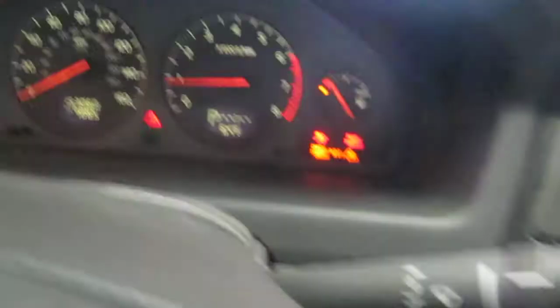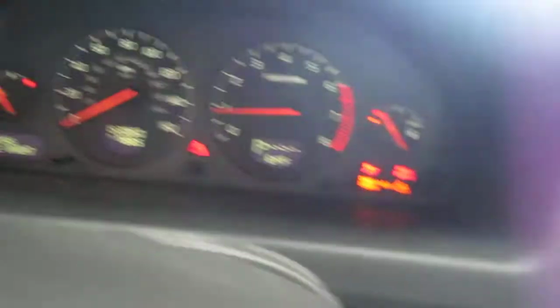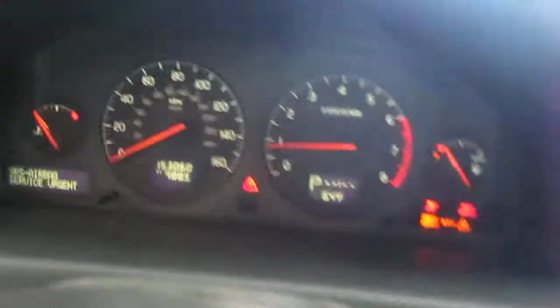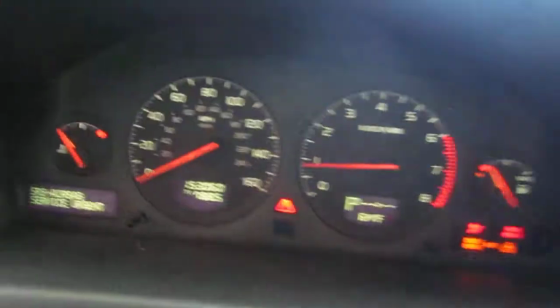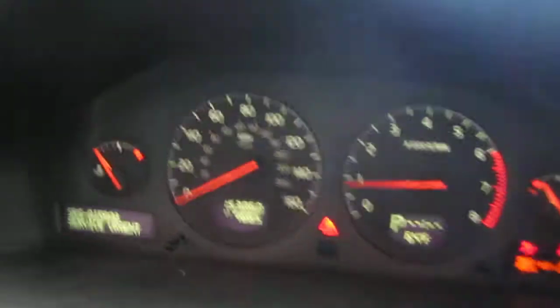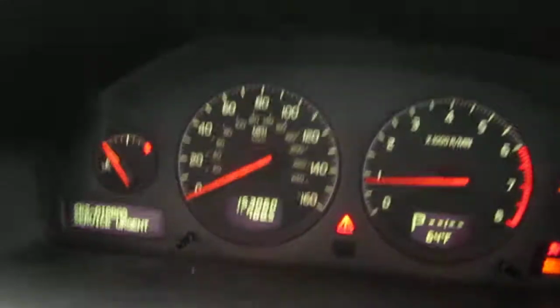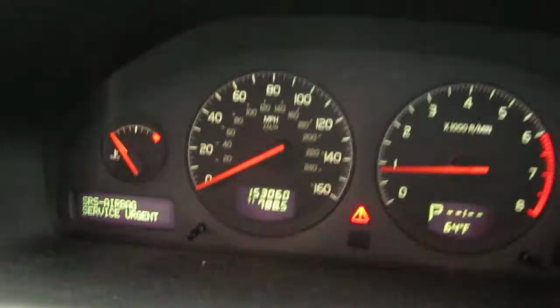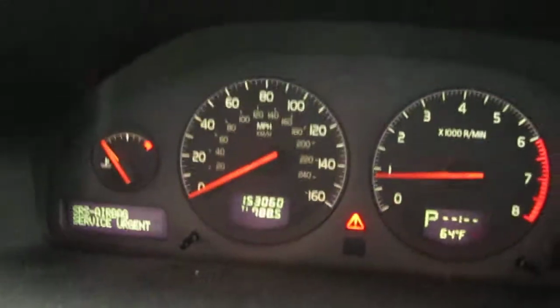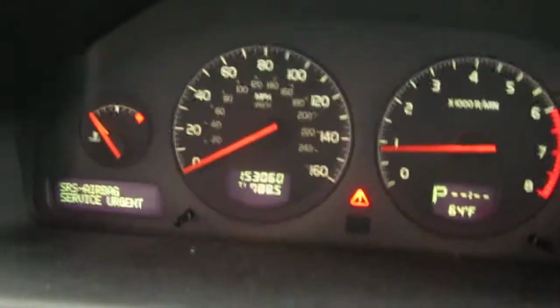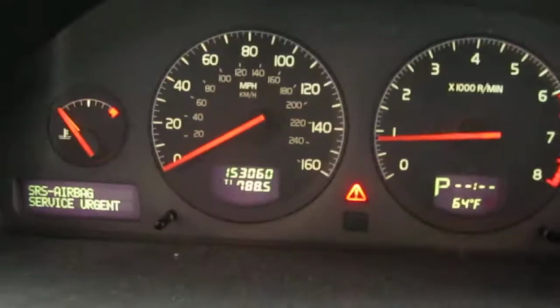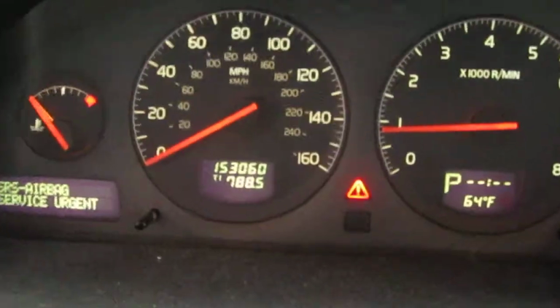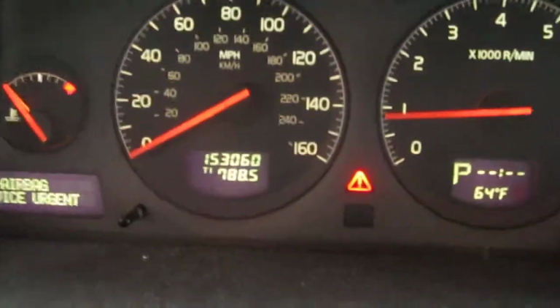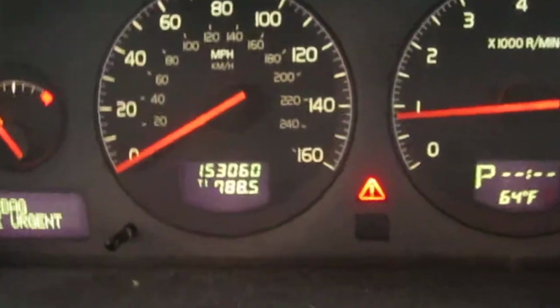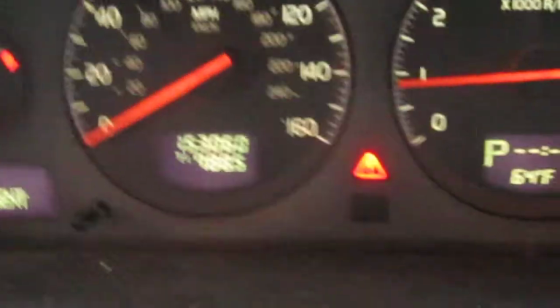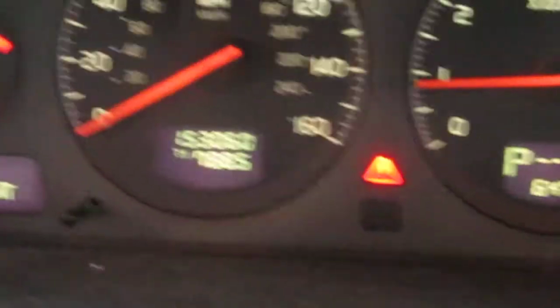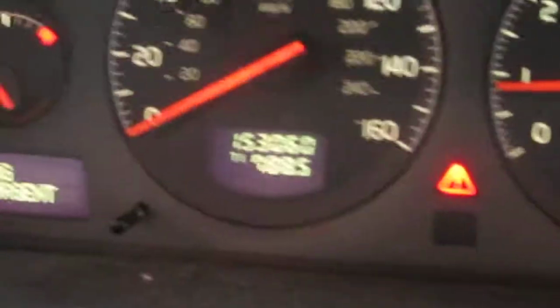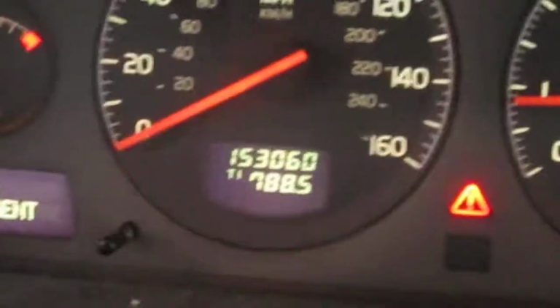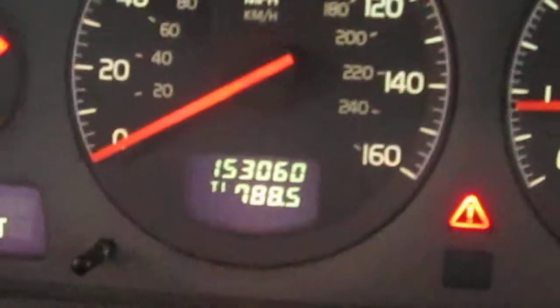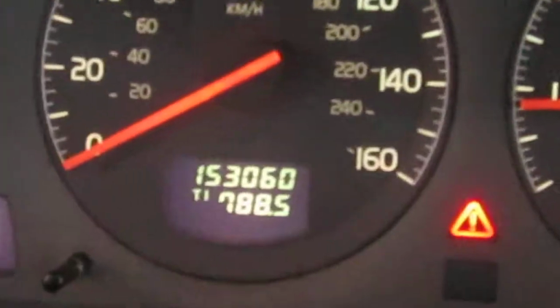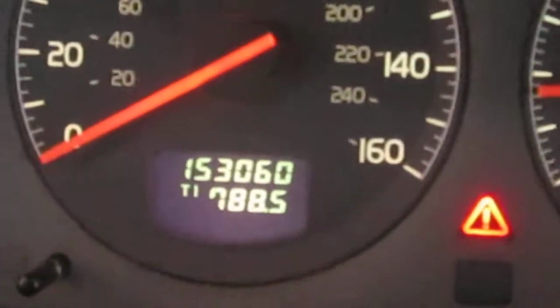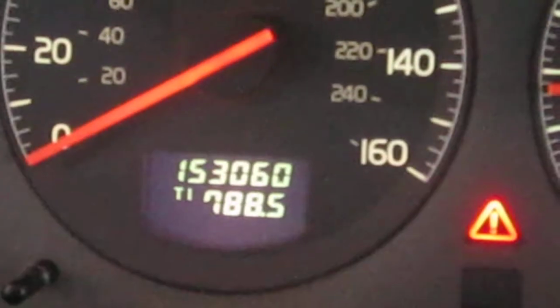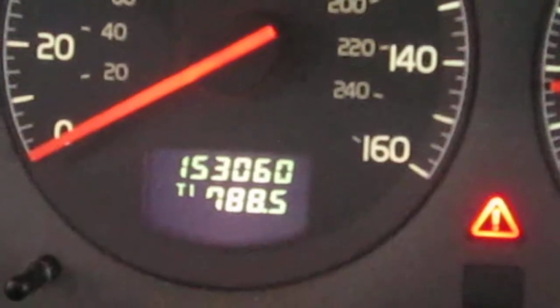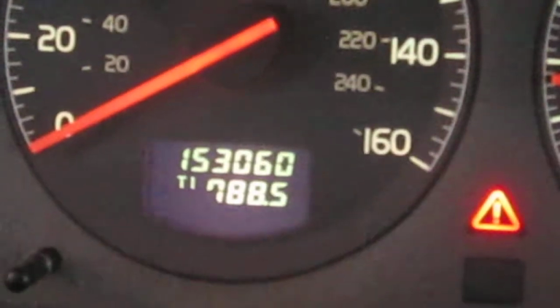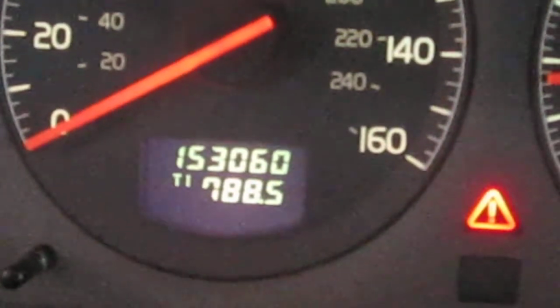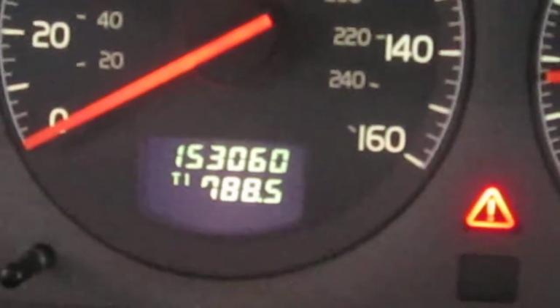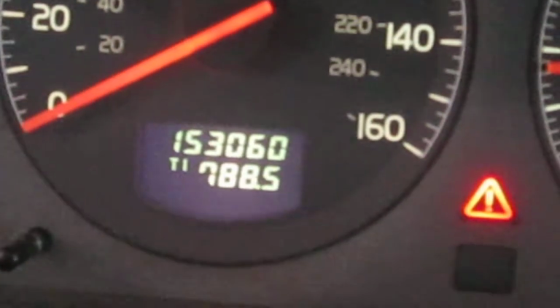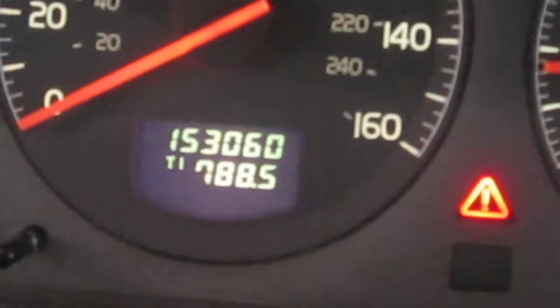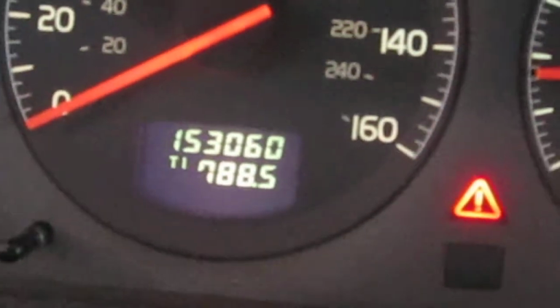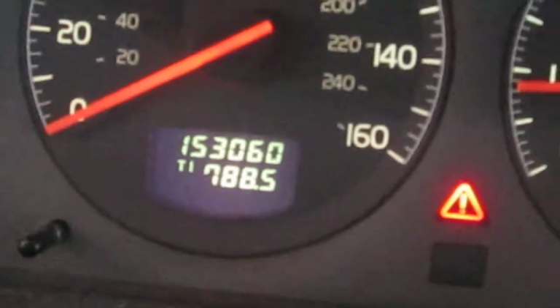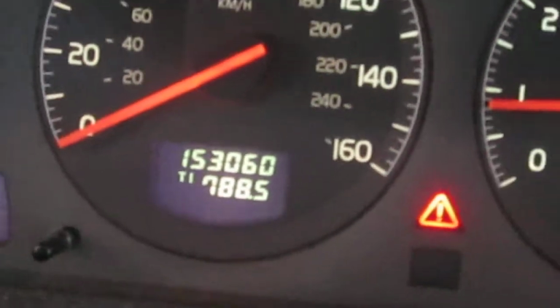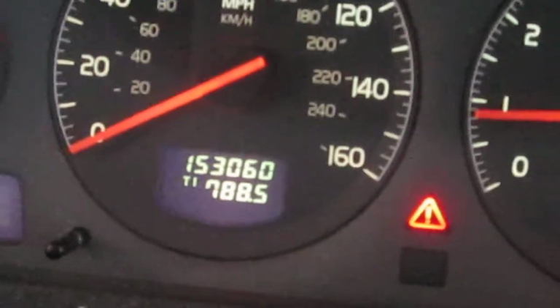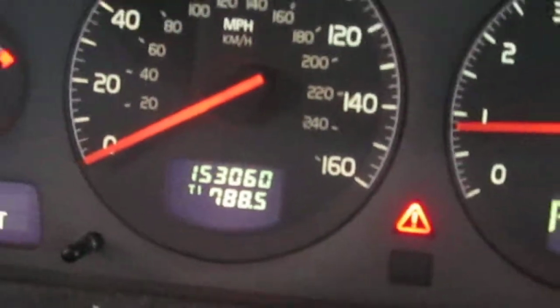As I just mentioned, the vehicle does have 153,000 miles, as you can see here.